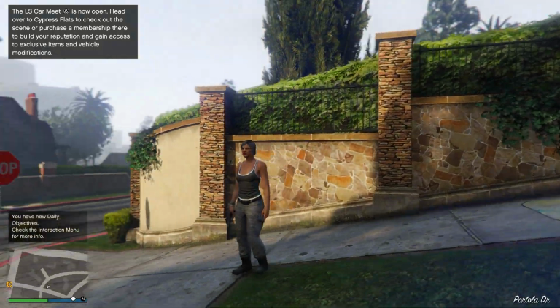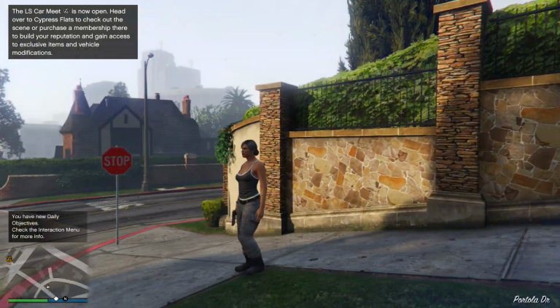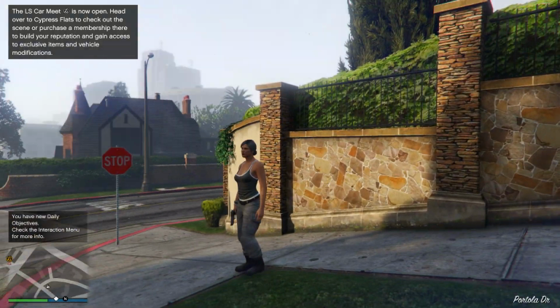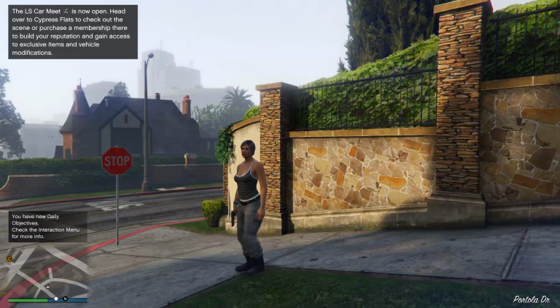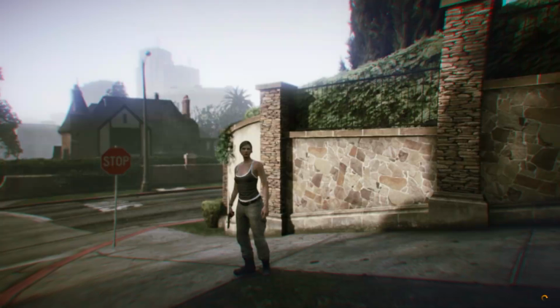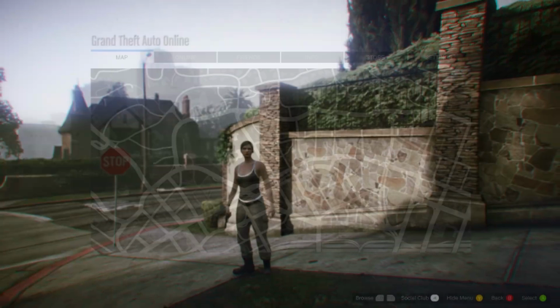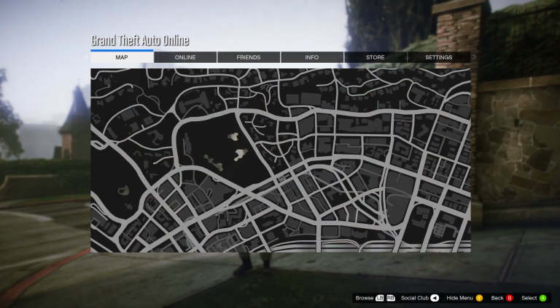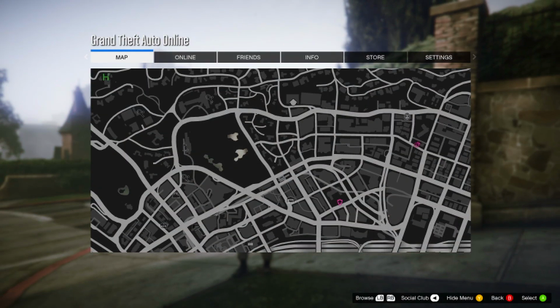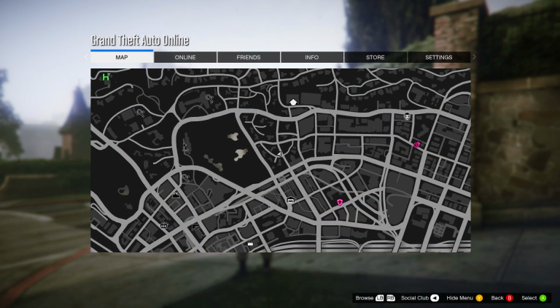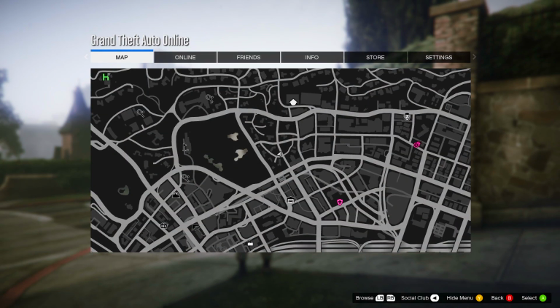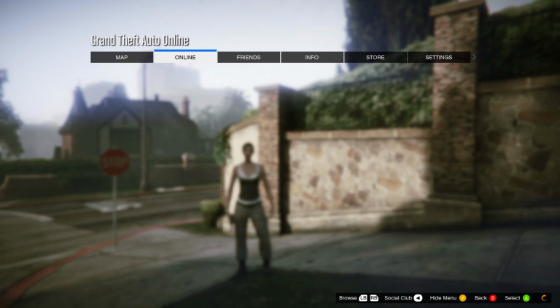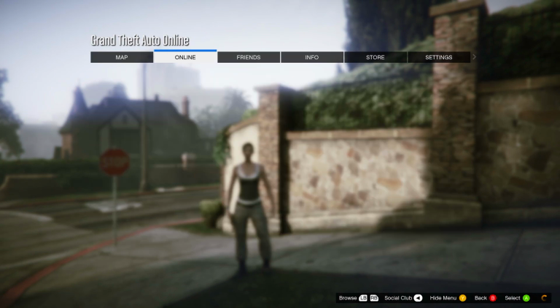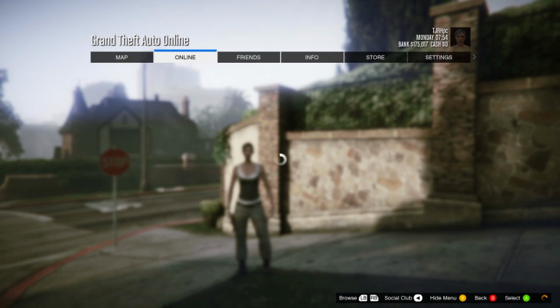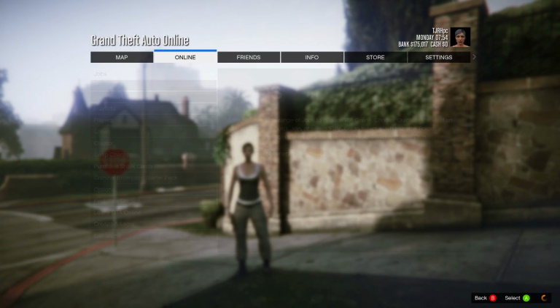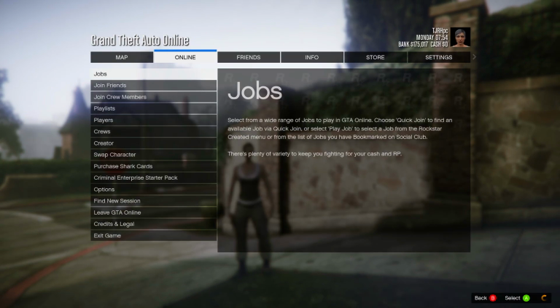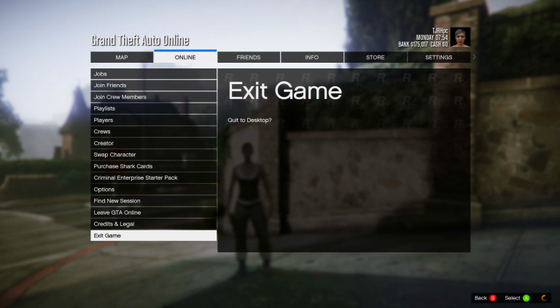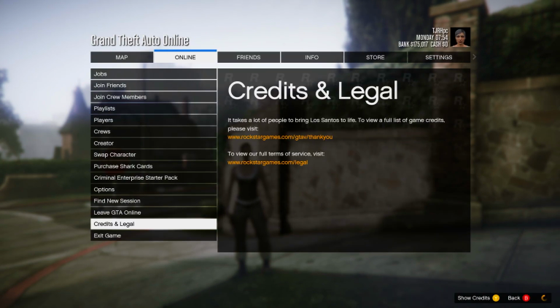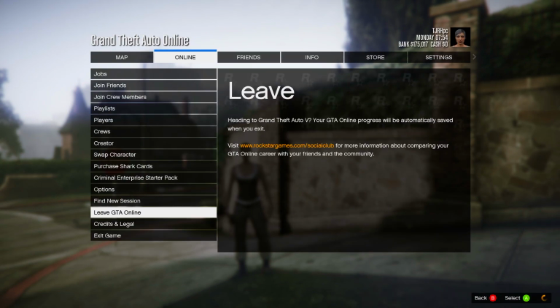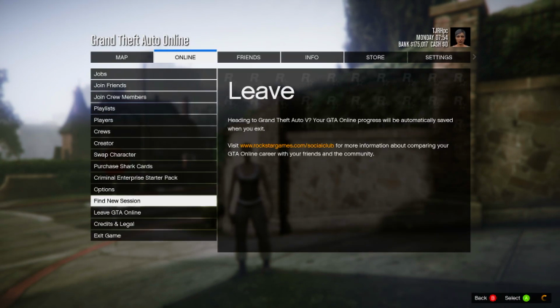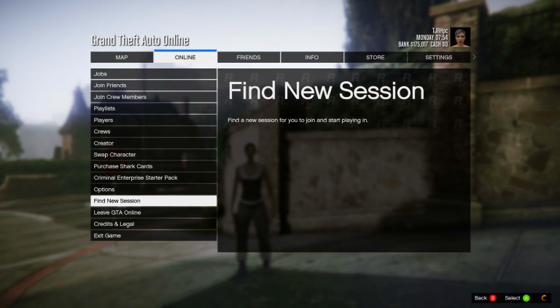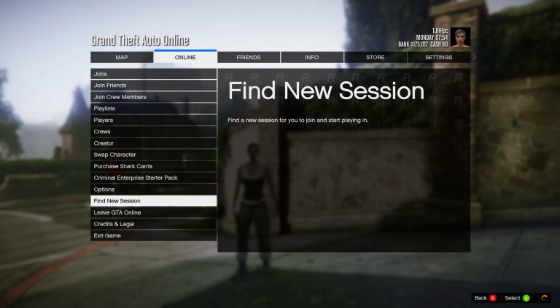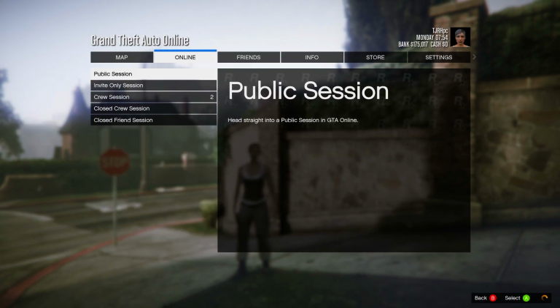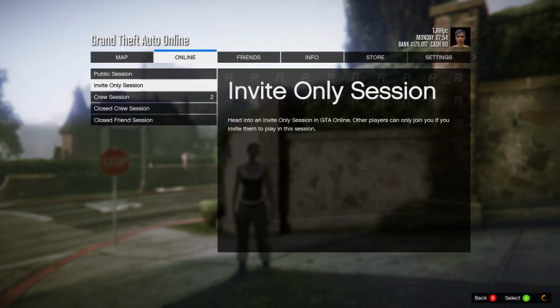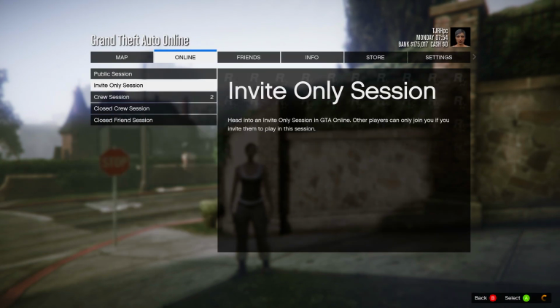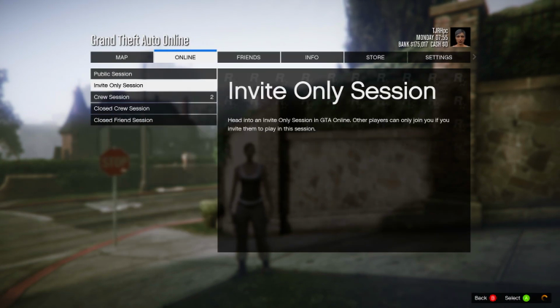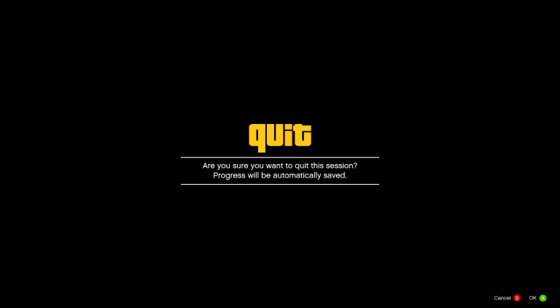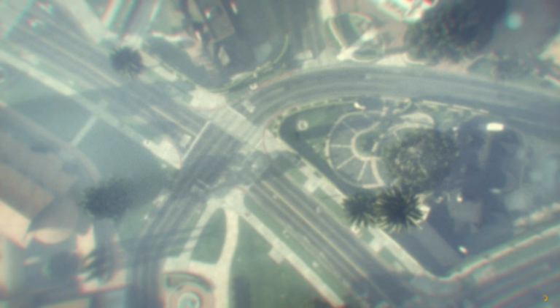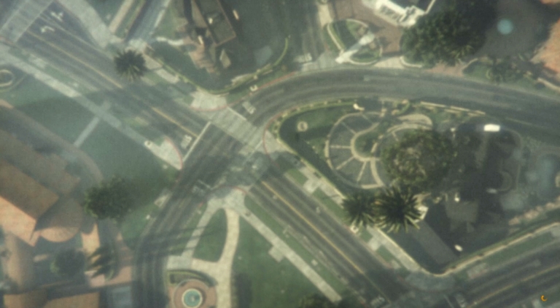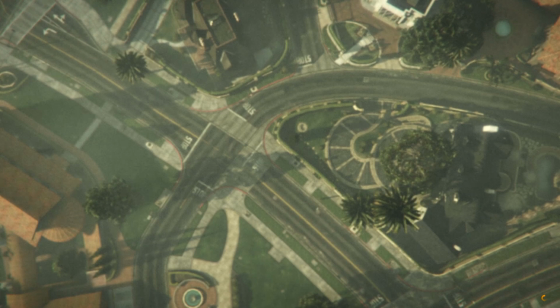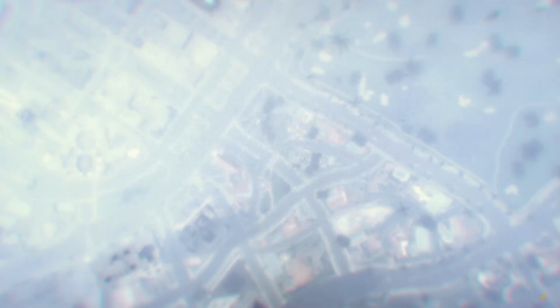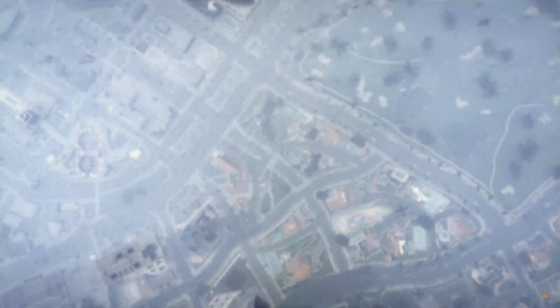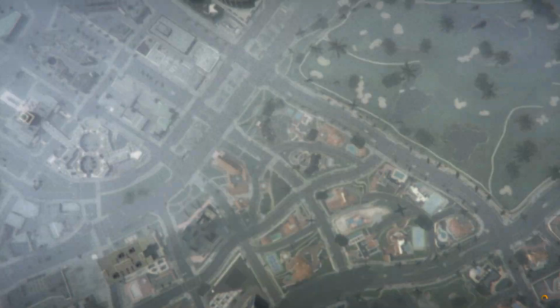When you load in, check to see if you have any clothing stores on your map. If you do, just go to one. However, if you don't, you need to find a new session.